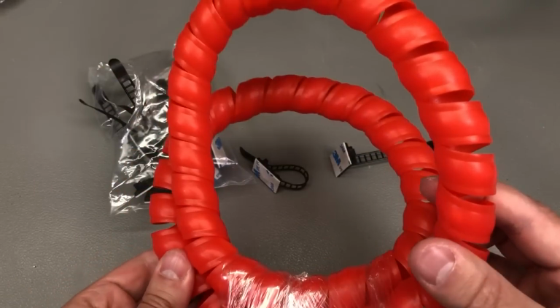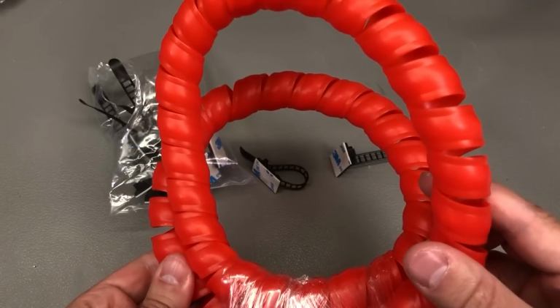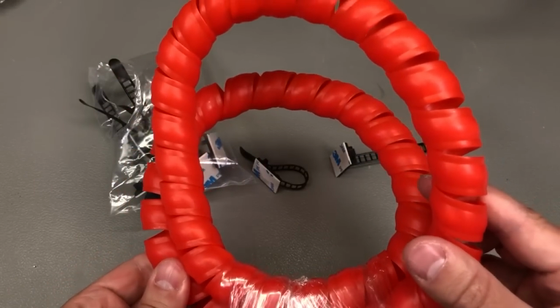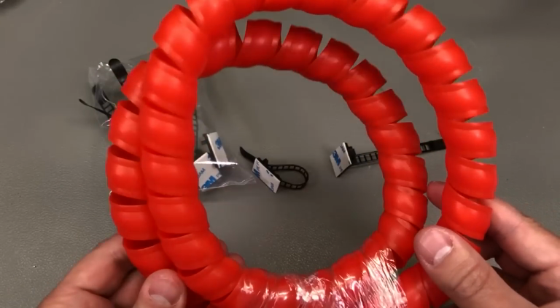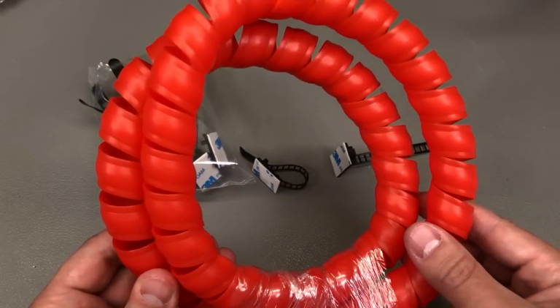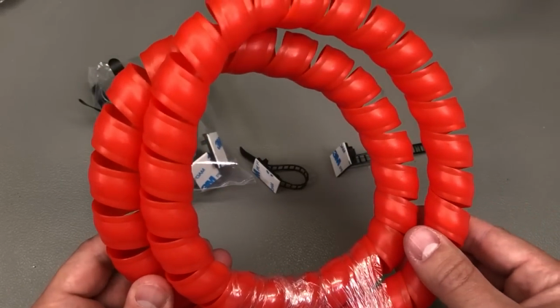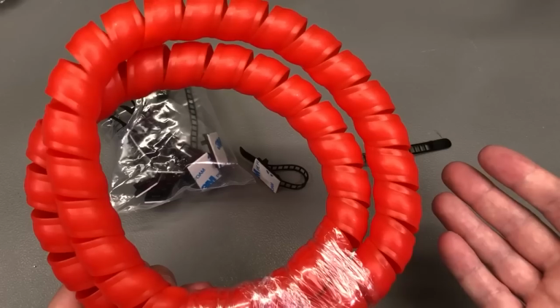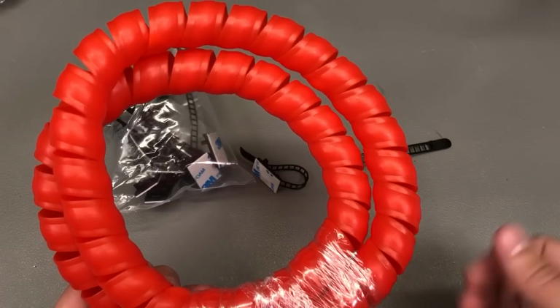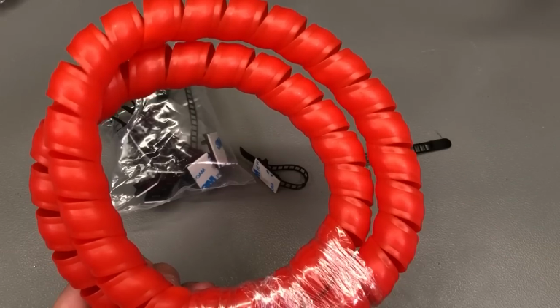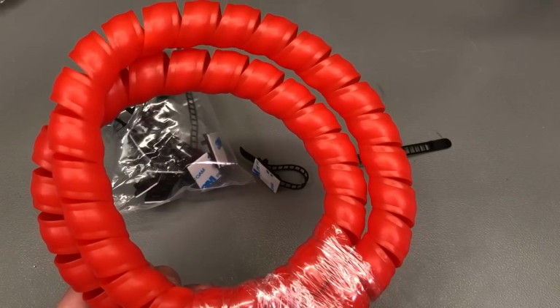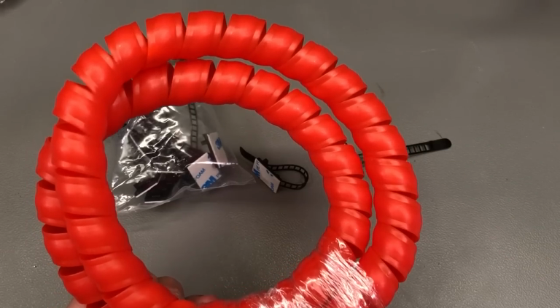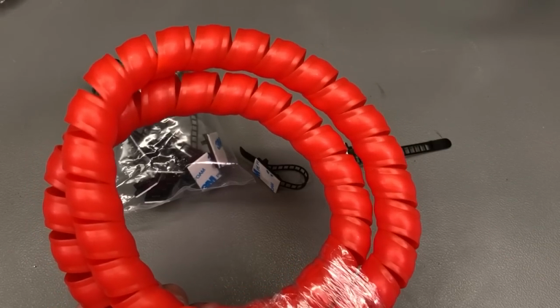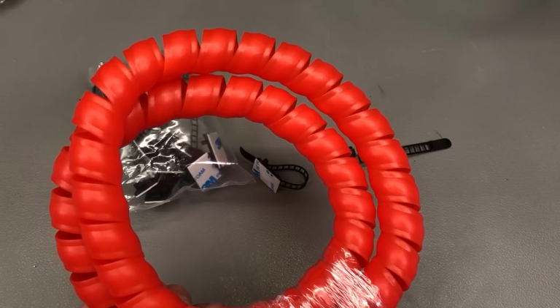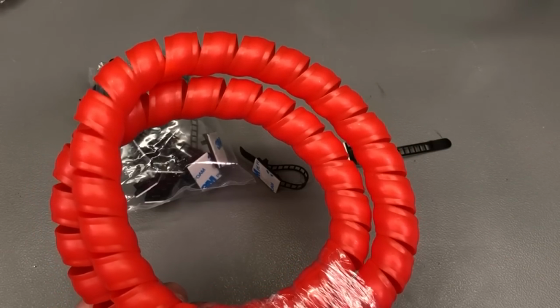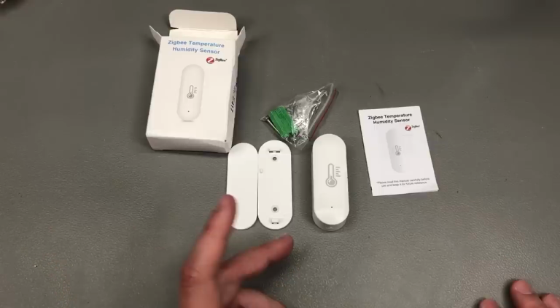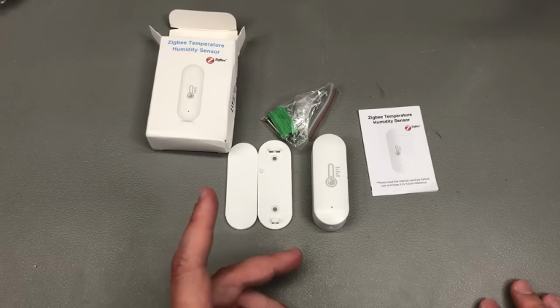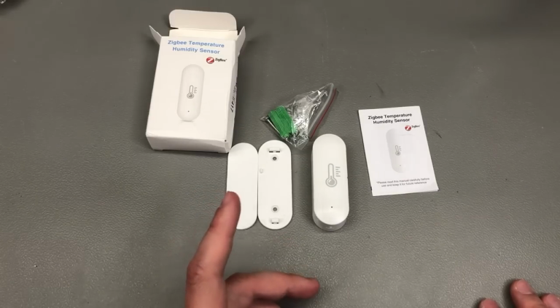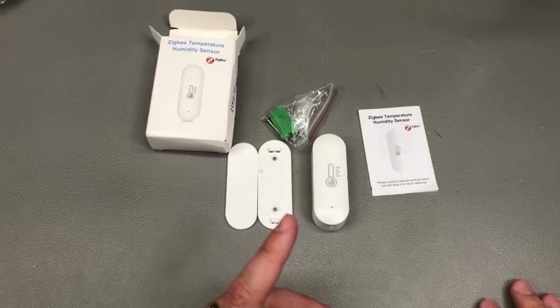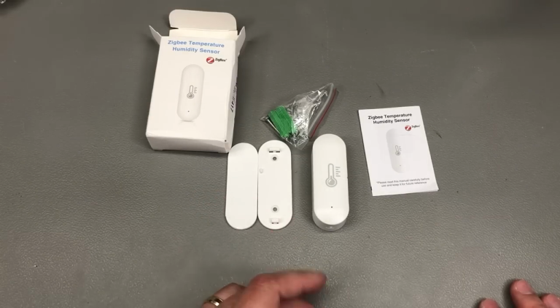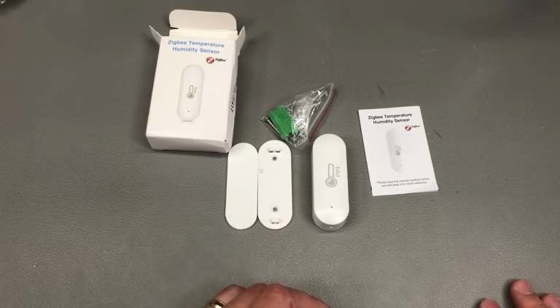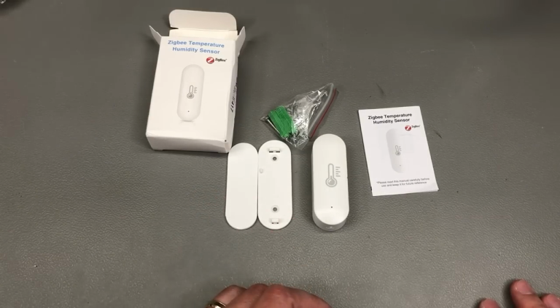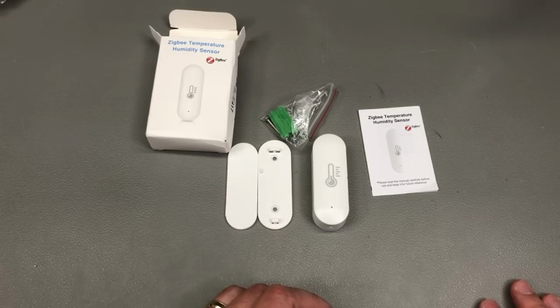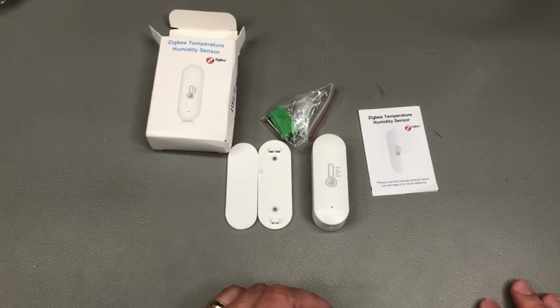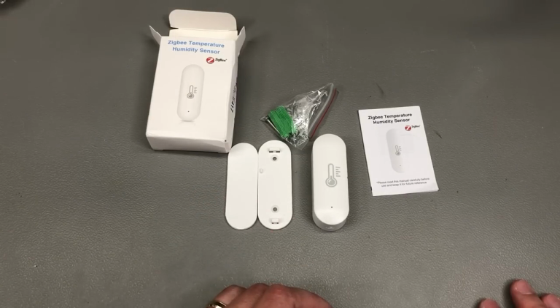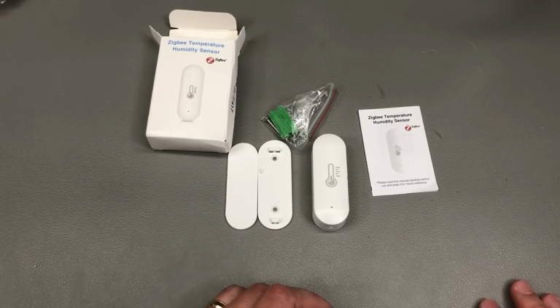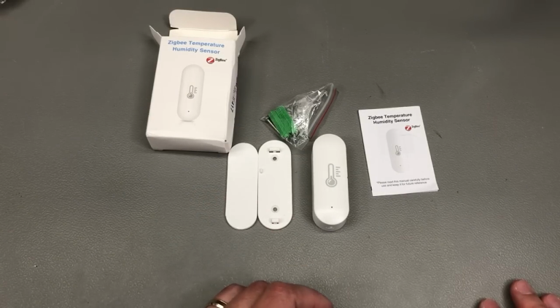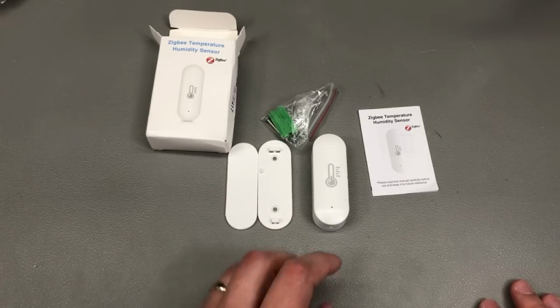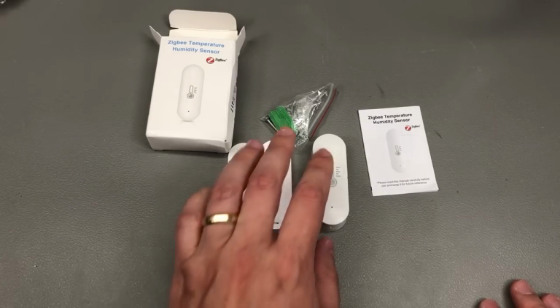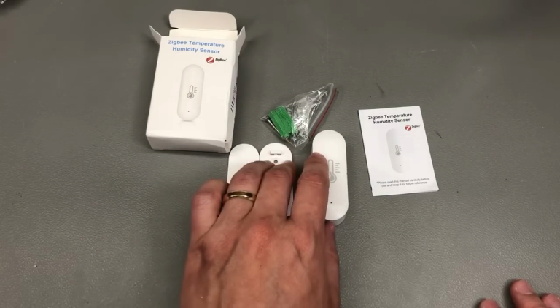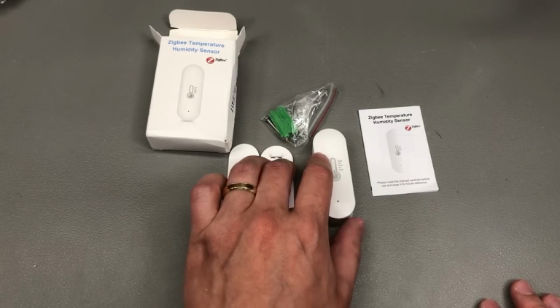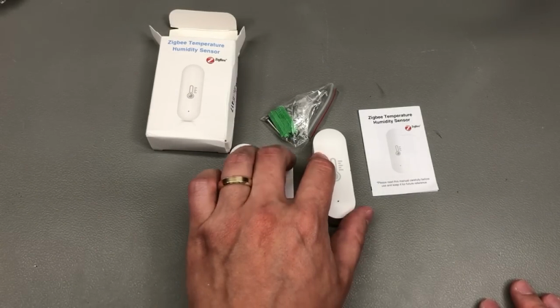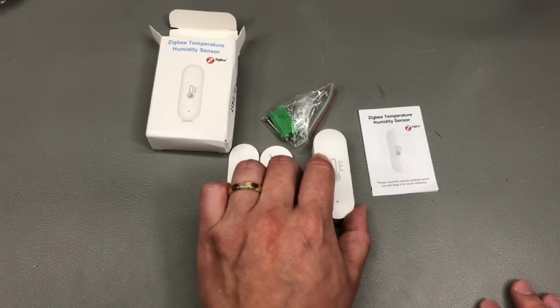Also in the cable management category, I bought this spiral wrapping sleeve which I might use for my home networking cabinet. I have a few Cat7 wires coming into my cabinet and I'm not sure whether to leave them held together with zip ties or wrap them up to make things more visually pleasant. Have you used something like this? Let me know in the comments below.